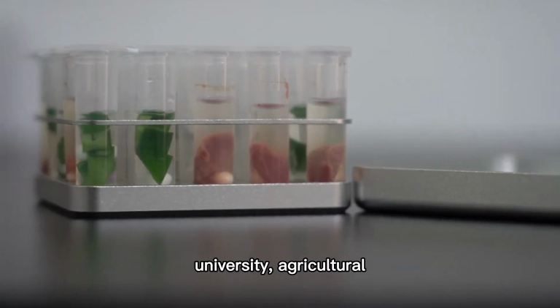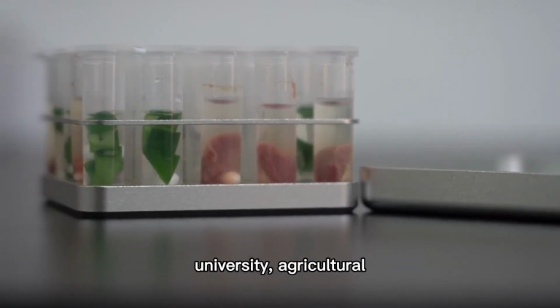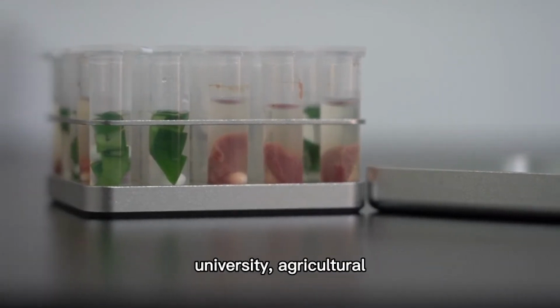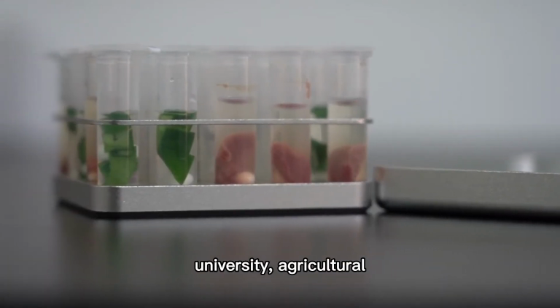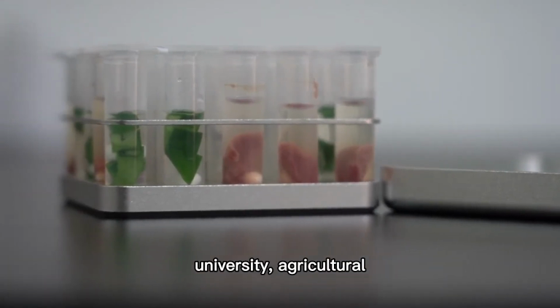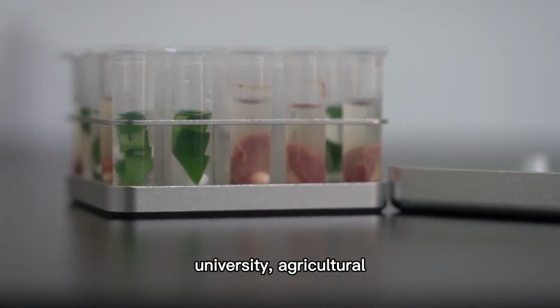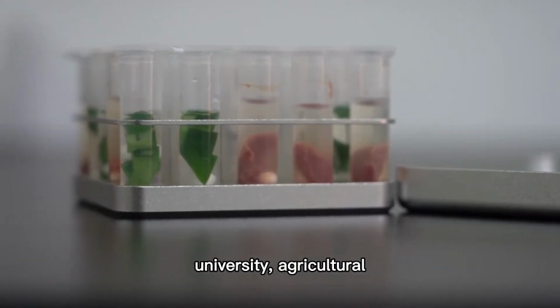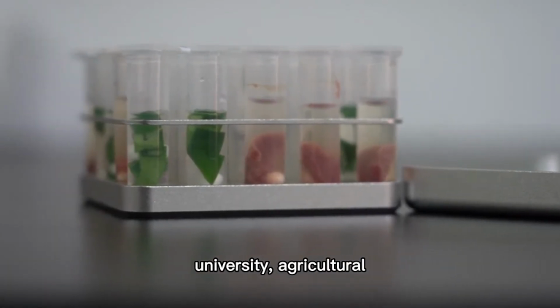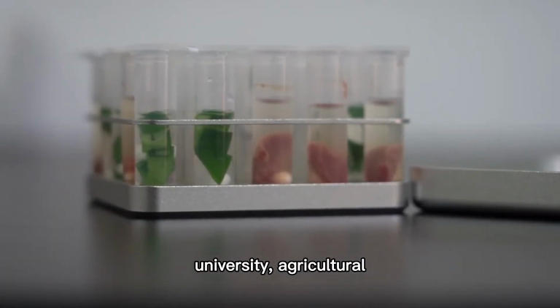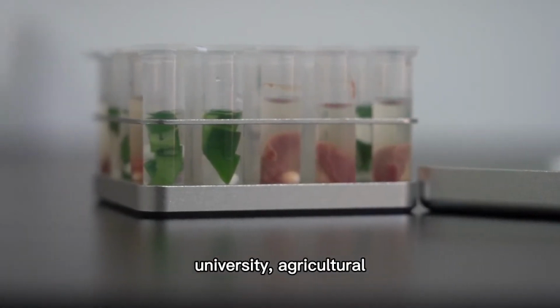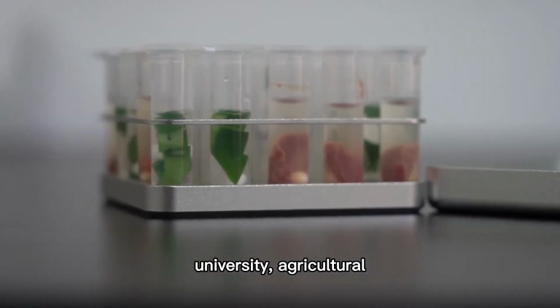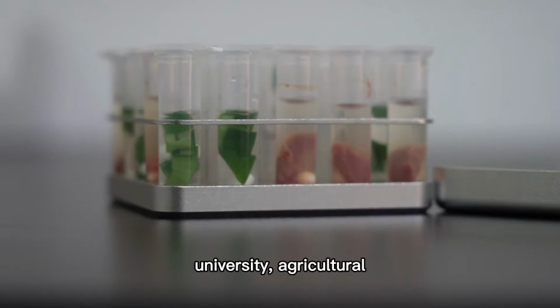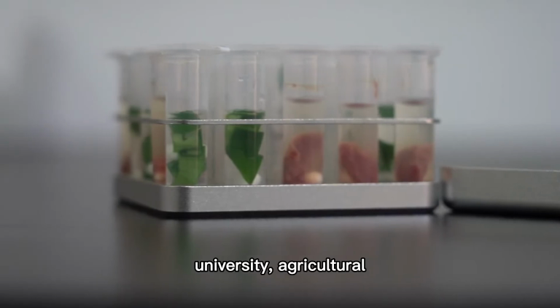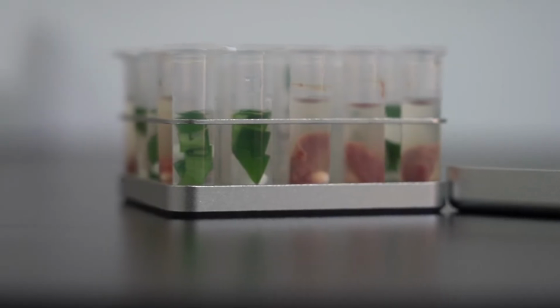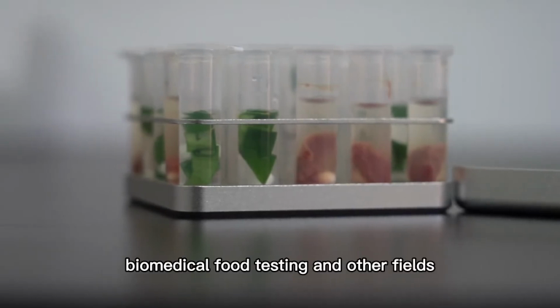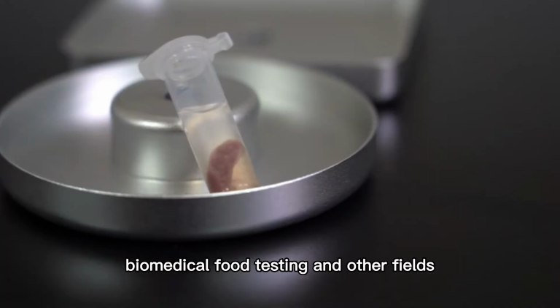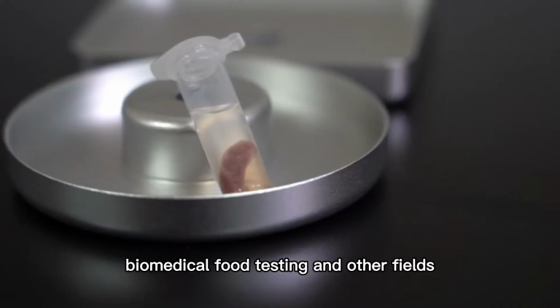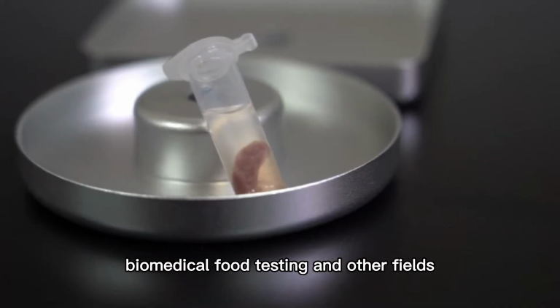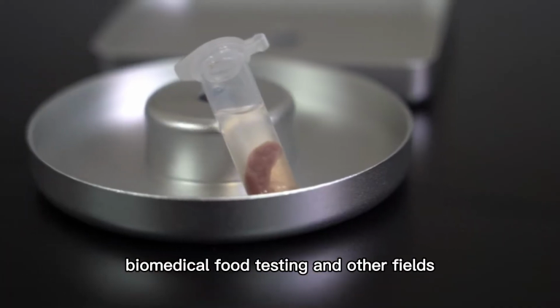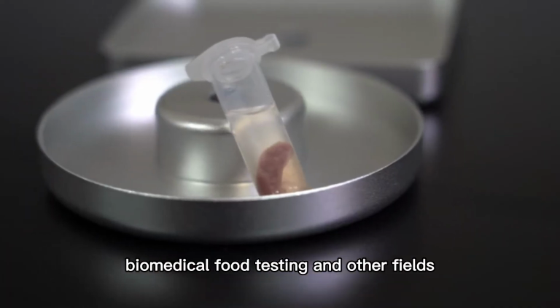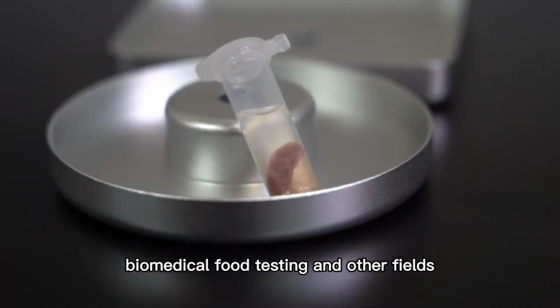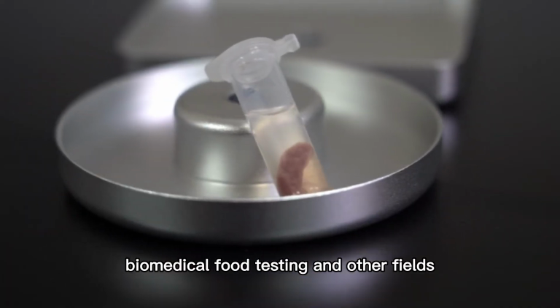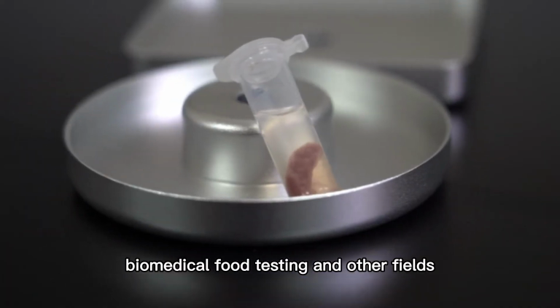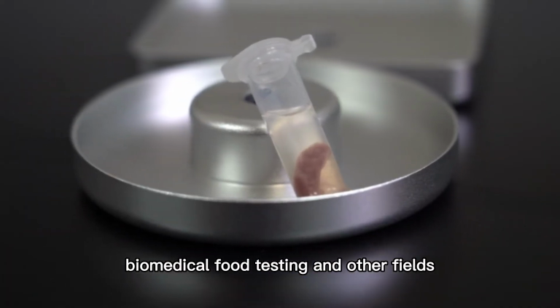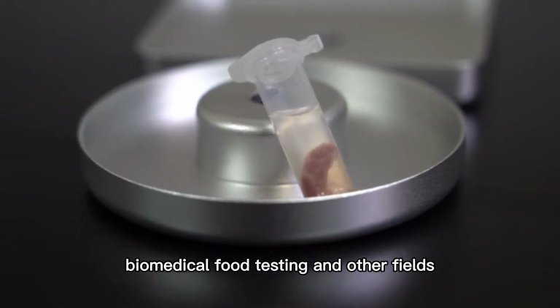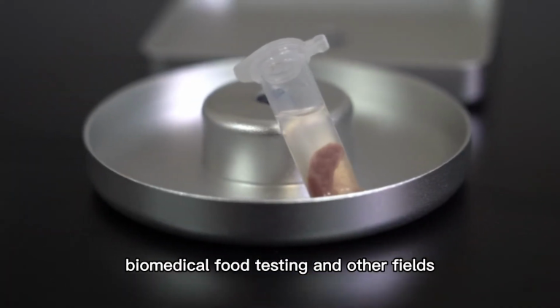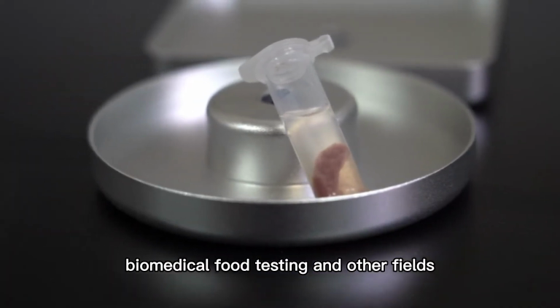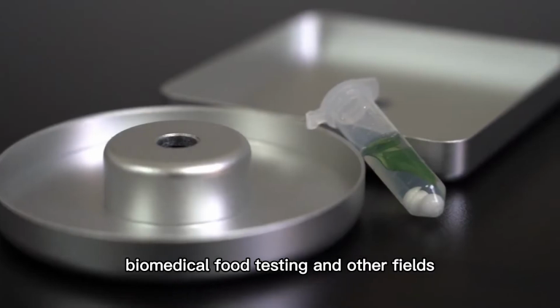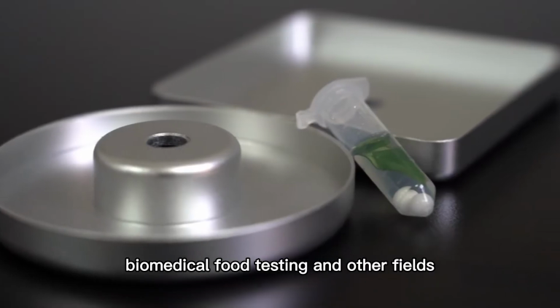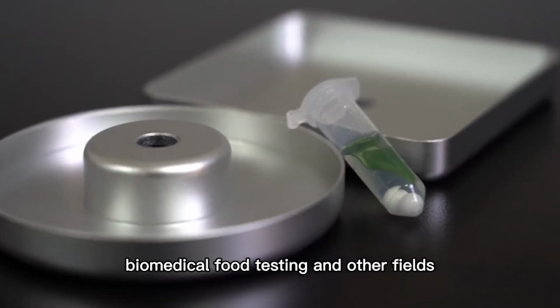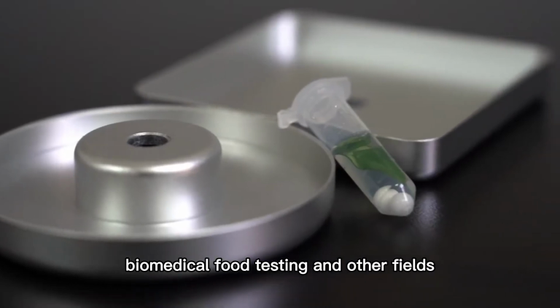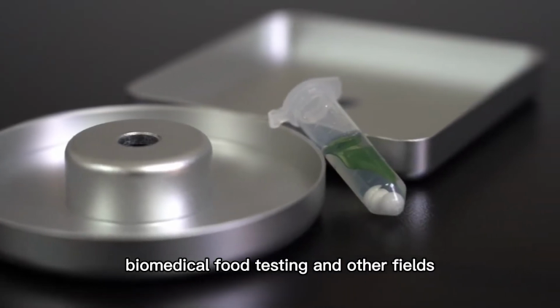This meets the requirements of research institutes, universities, agricultural, biomedical, food testing, and other fields.